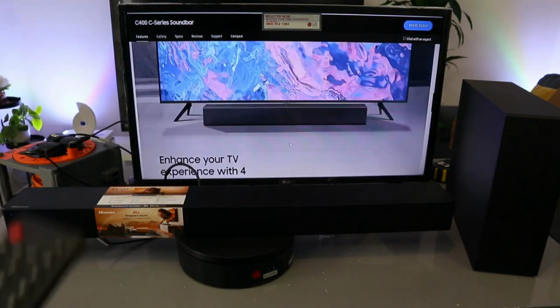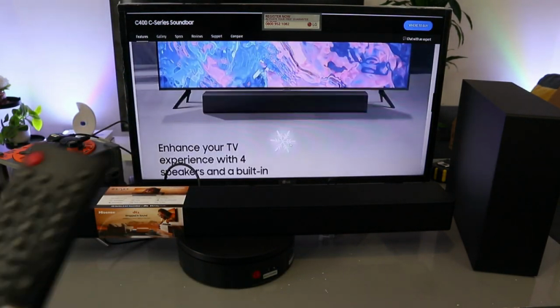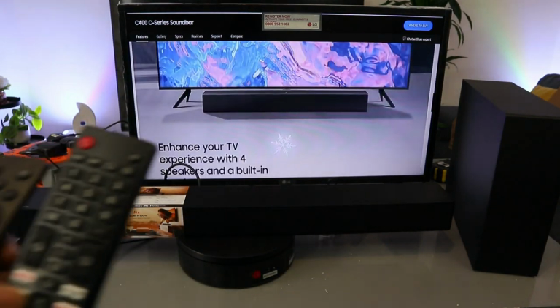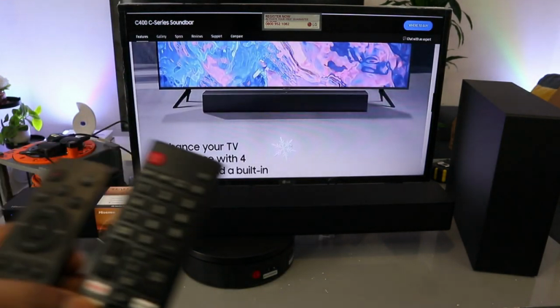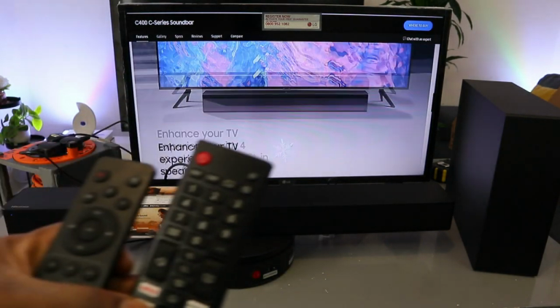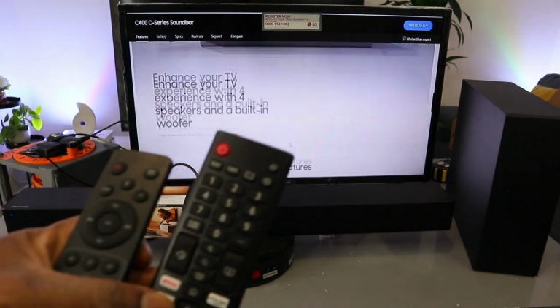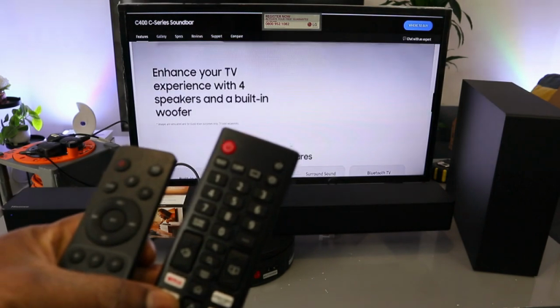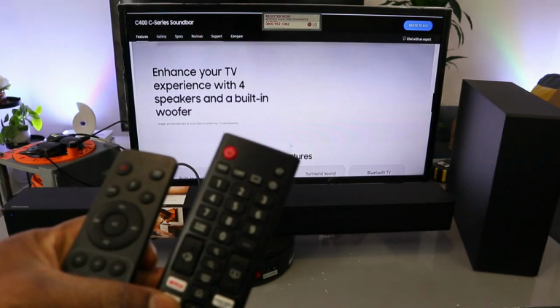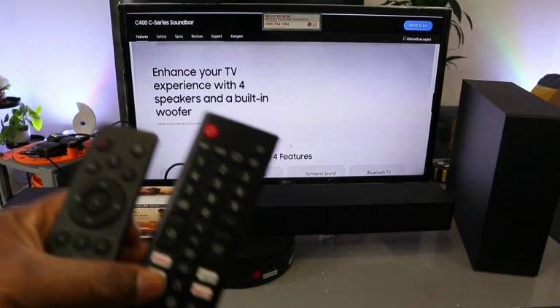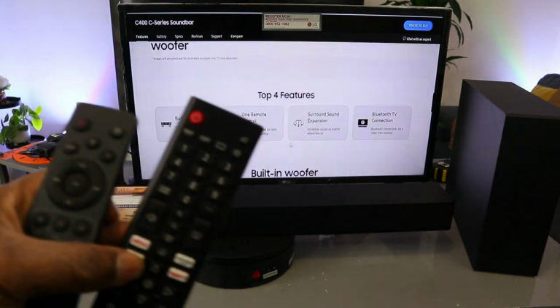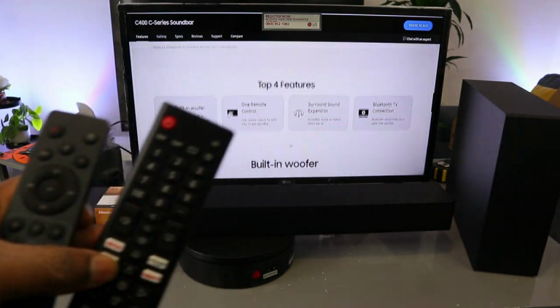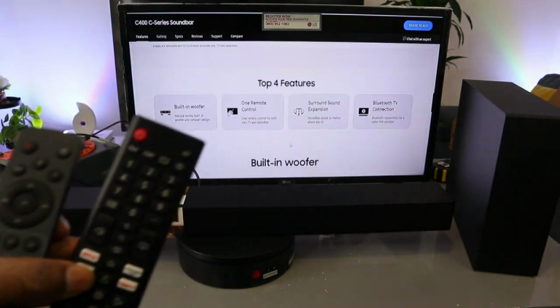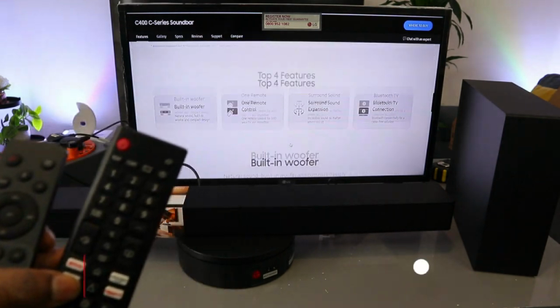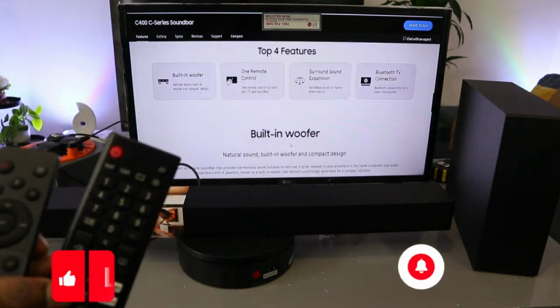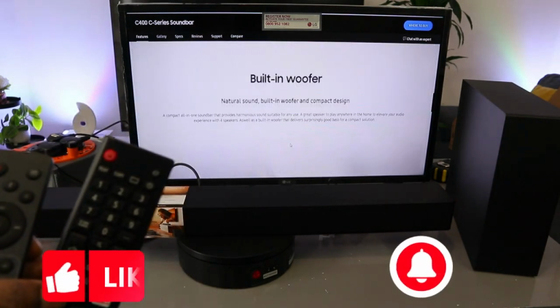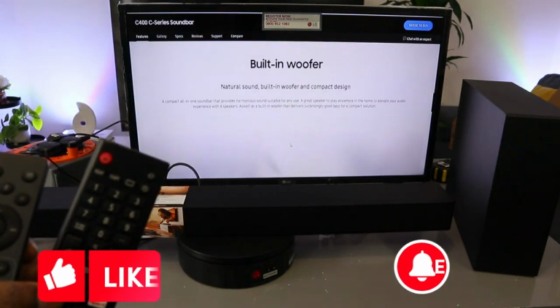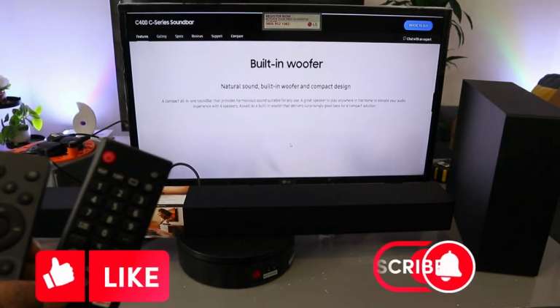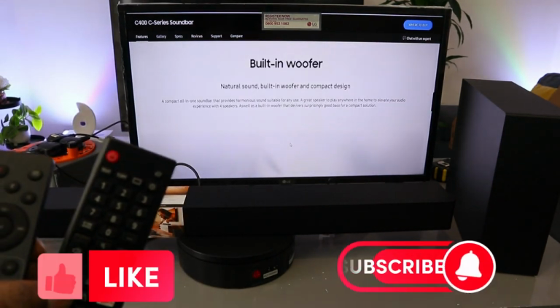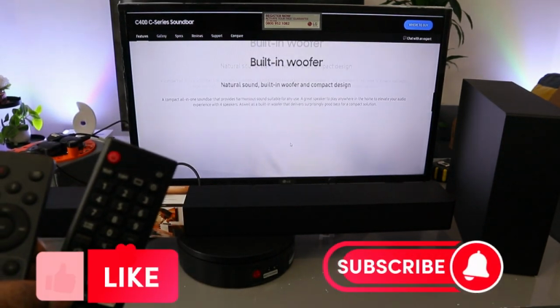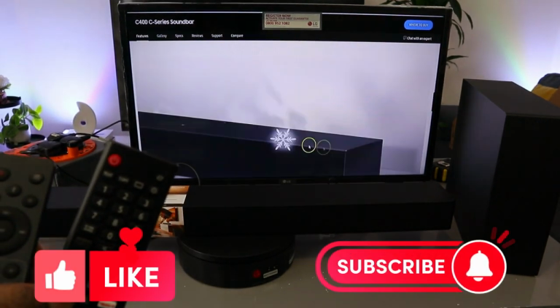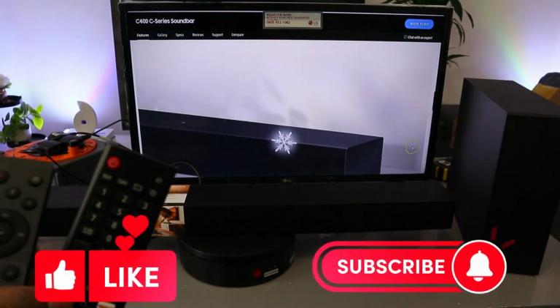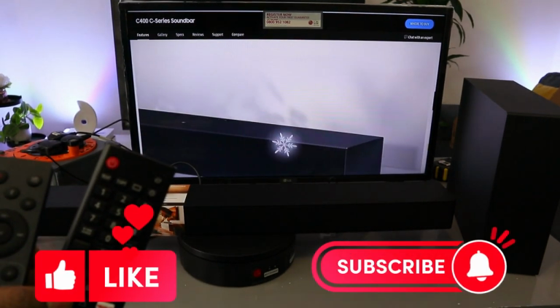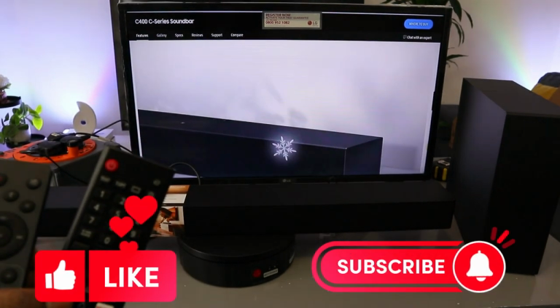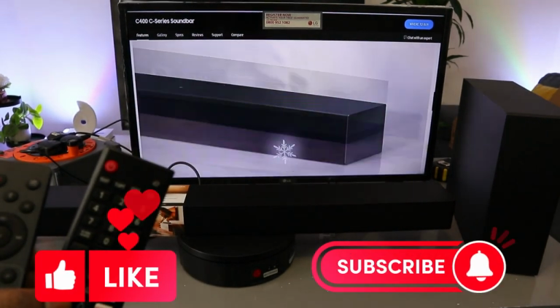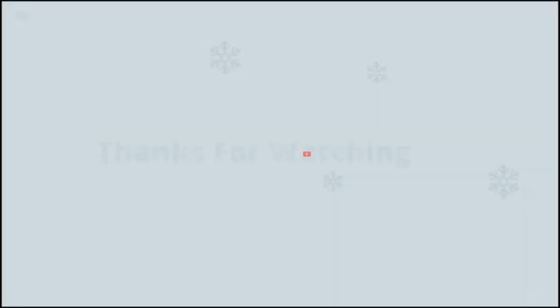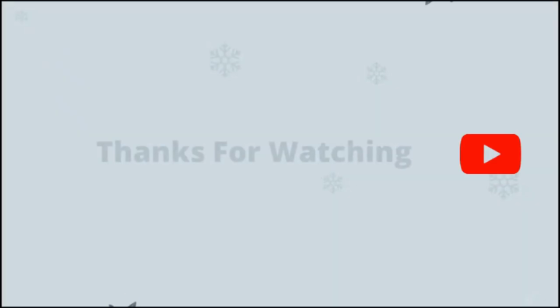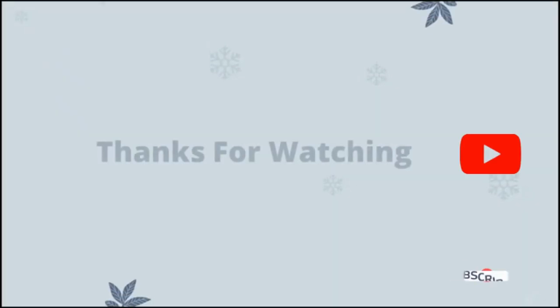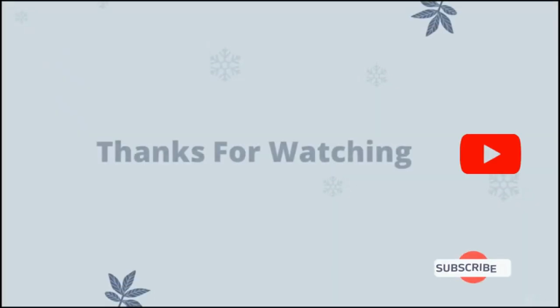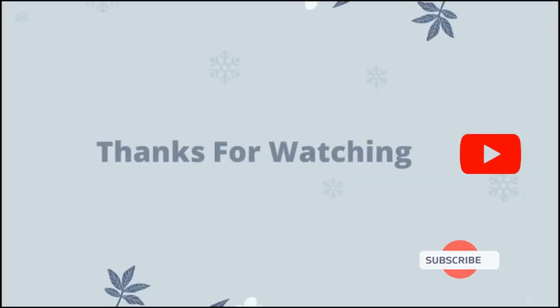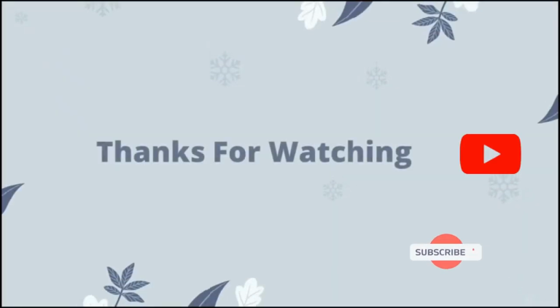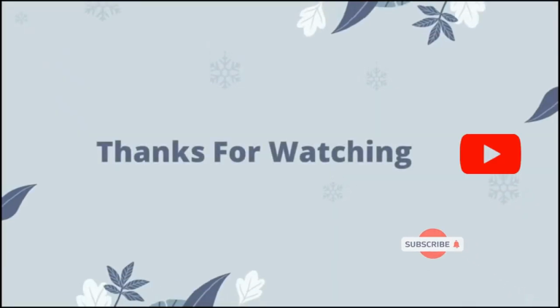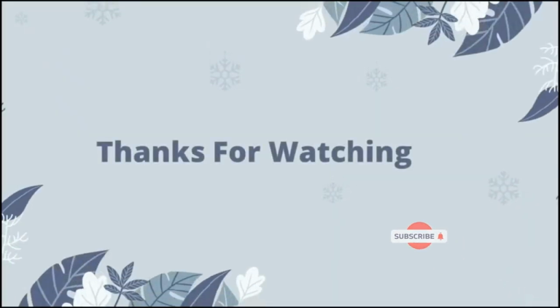Thank you very much indeed and stay blessed. Thank you.